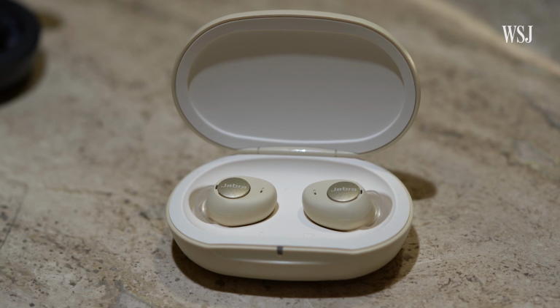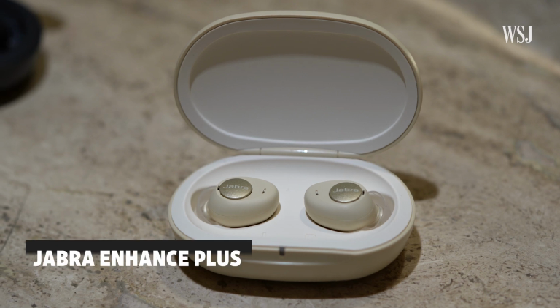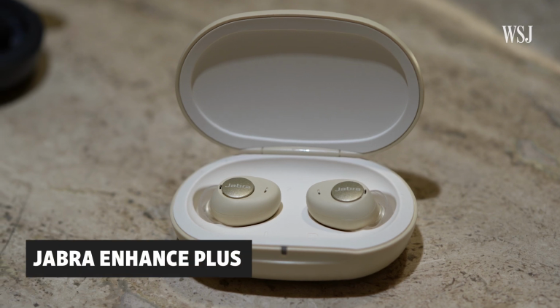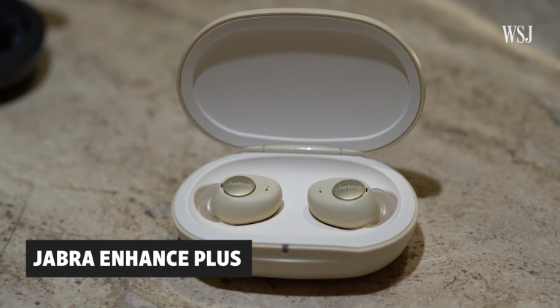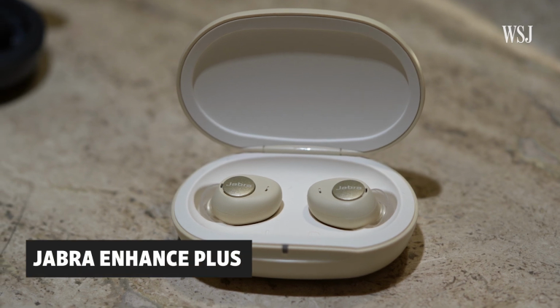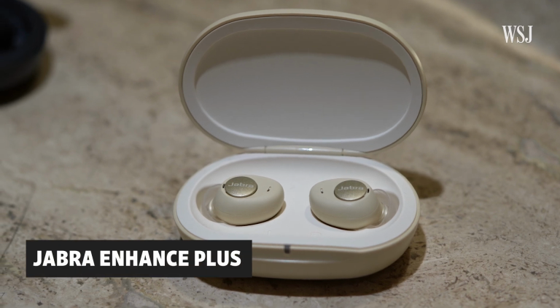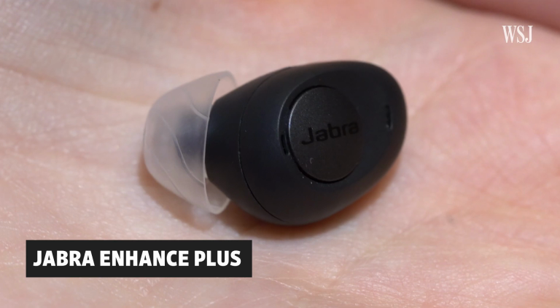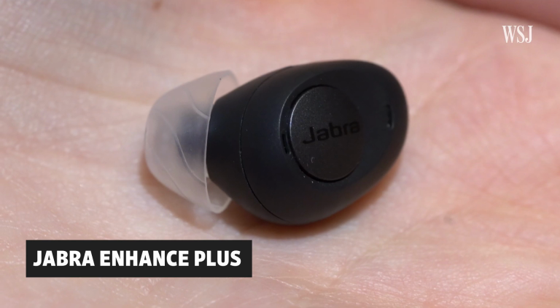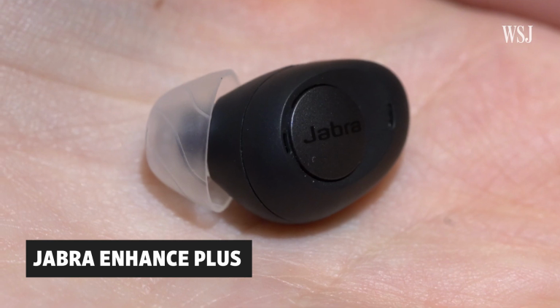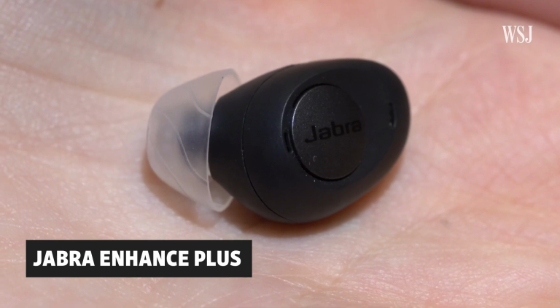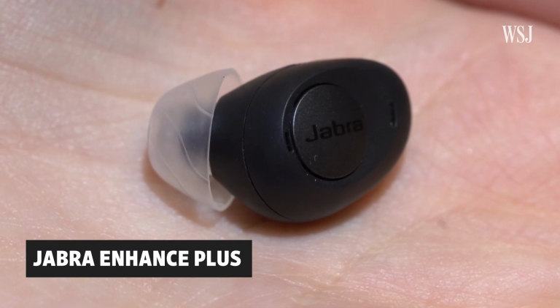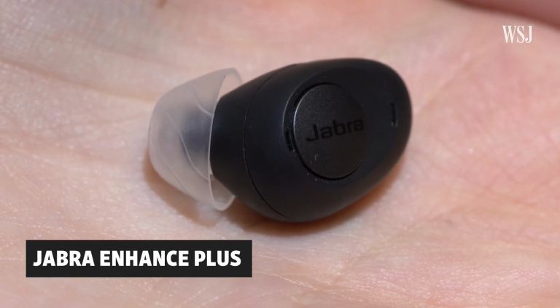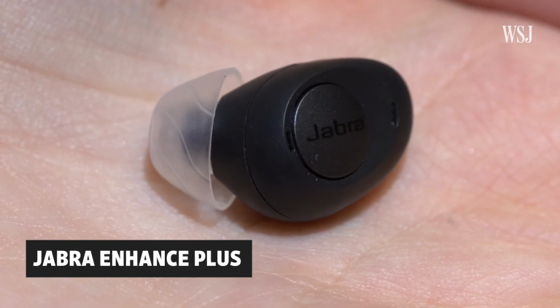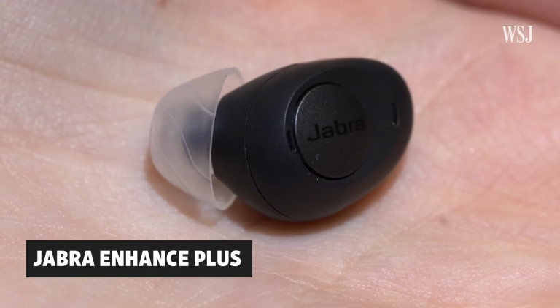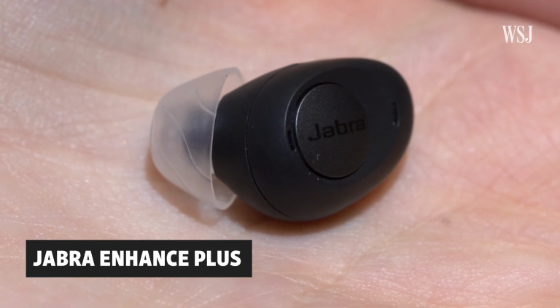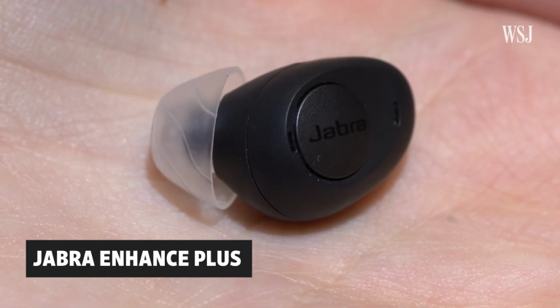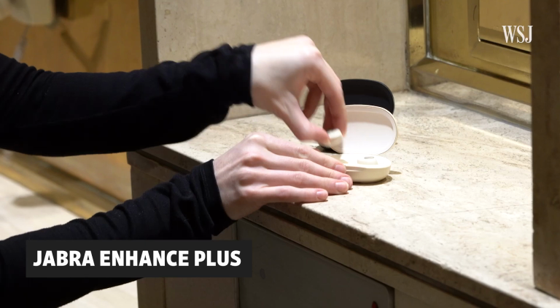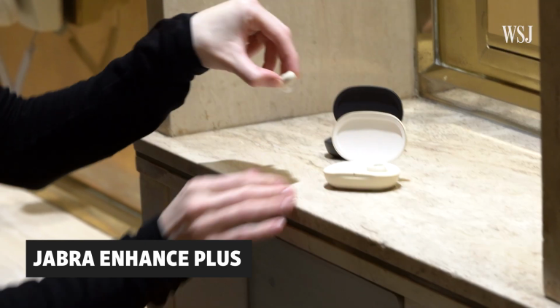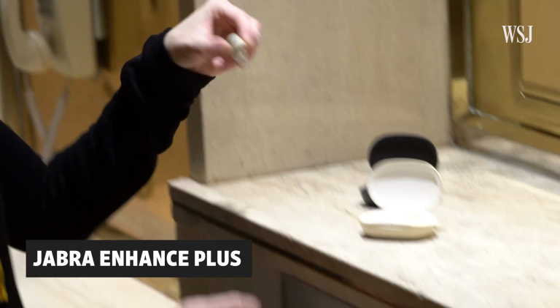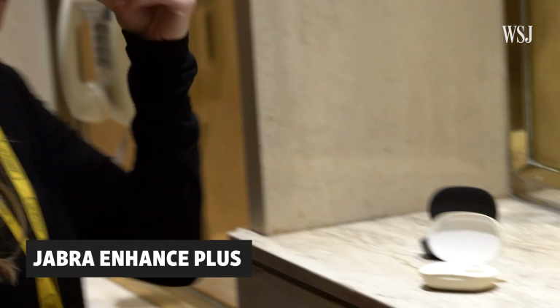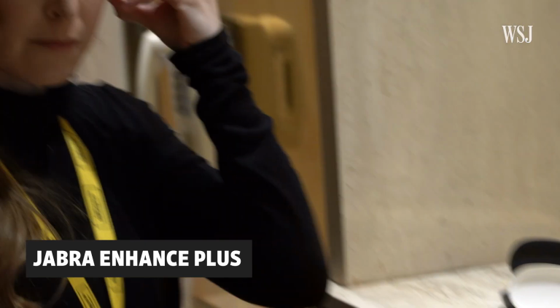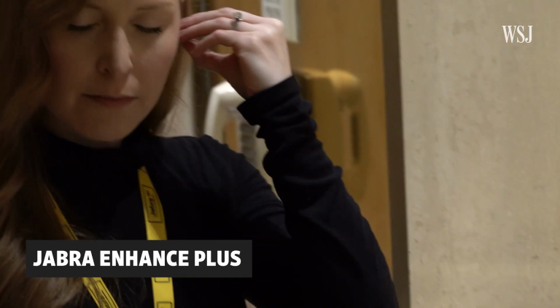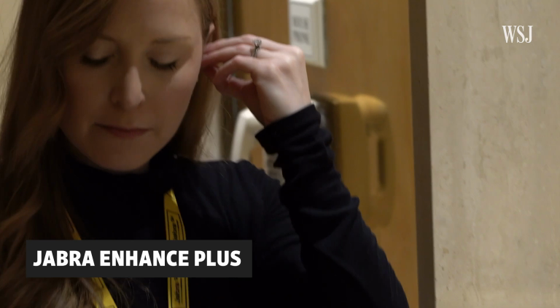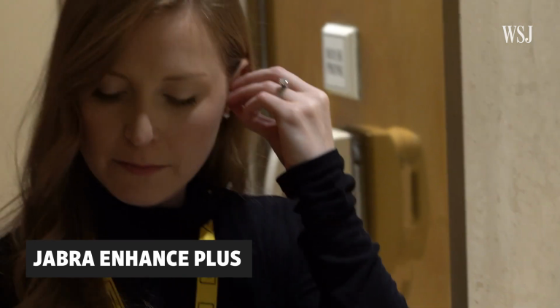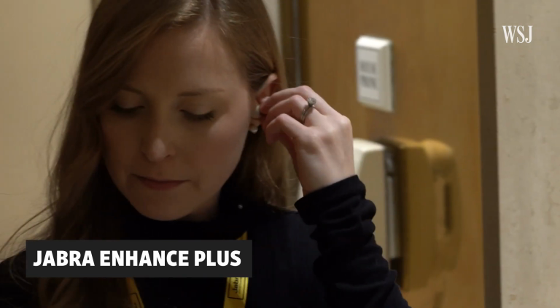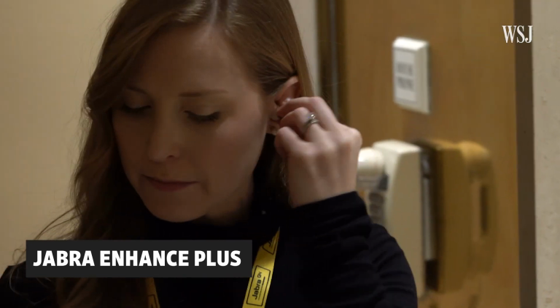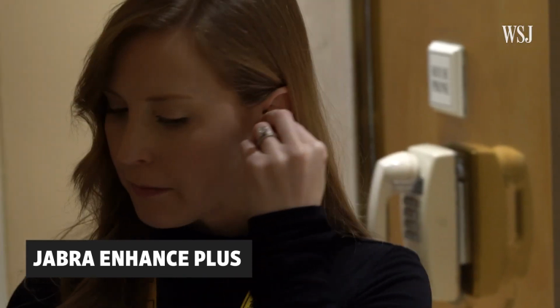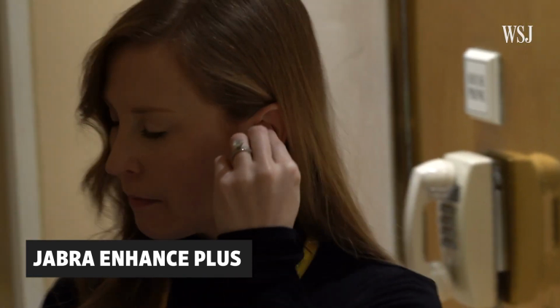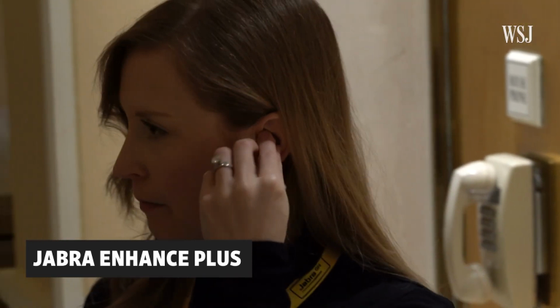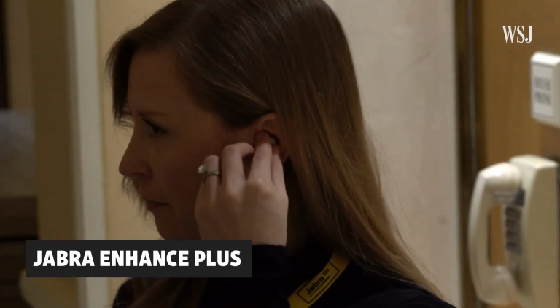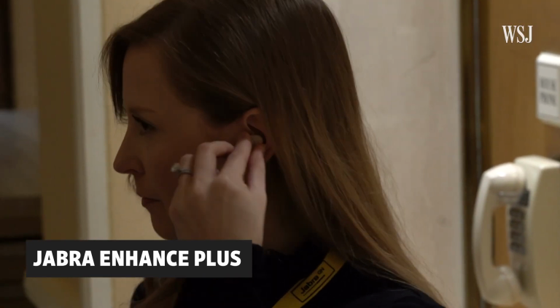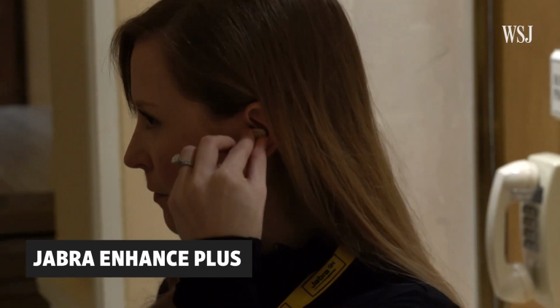Jabra also has an innovative solution for people with hearing loss. Its over-the-counter hearing aids let you make calls and play music.